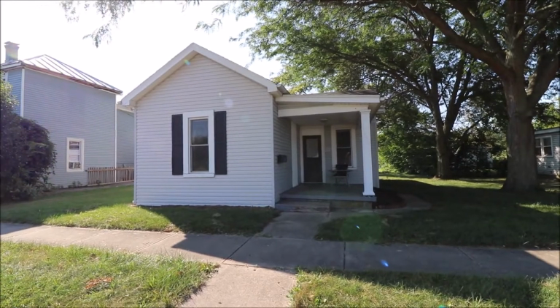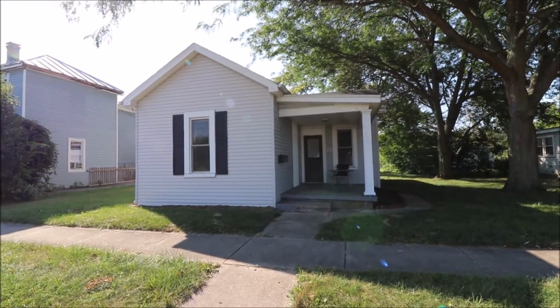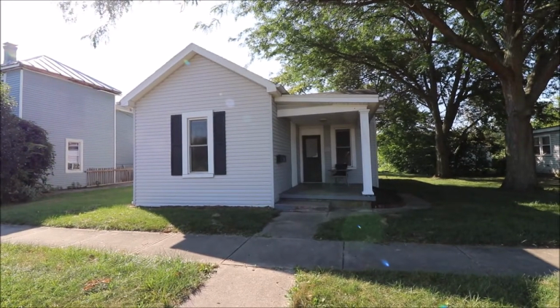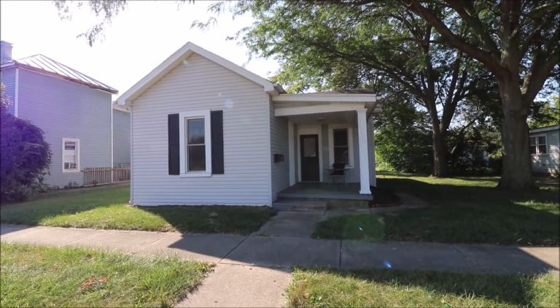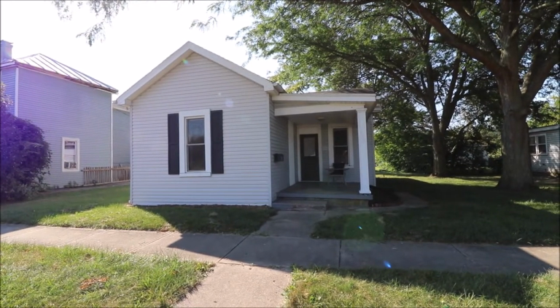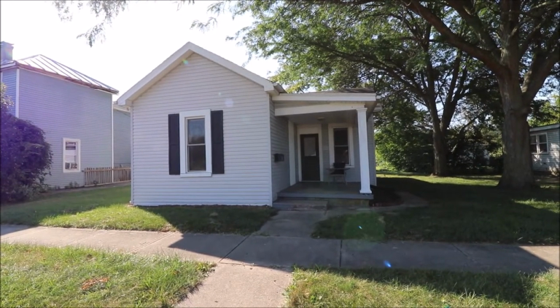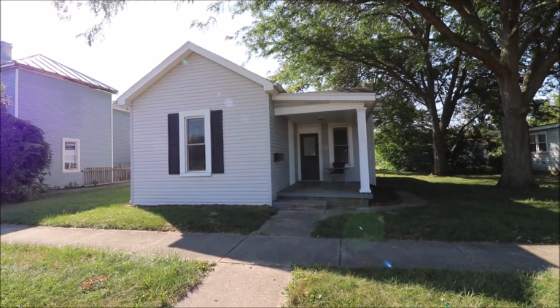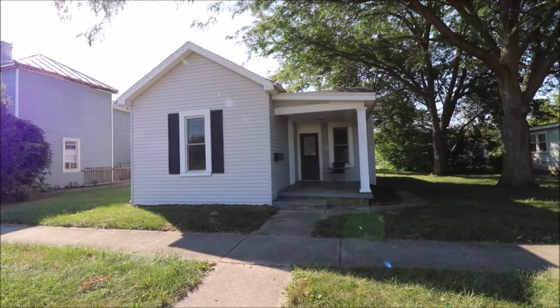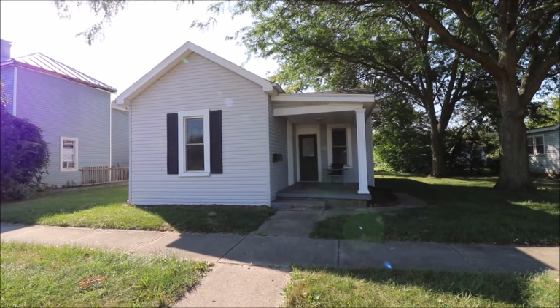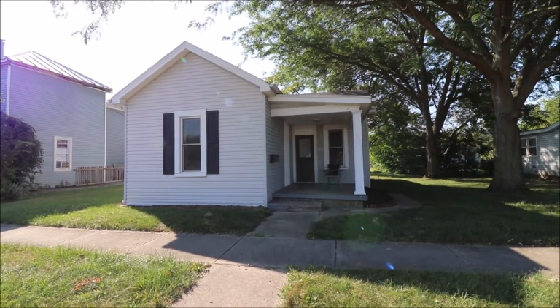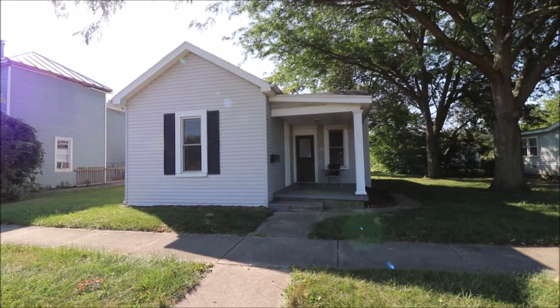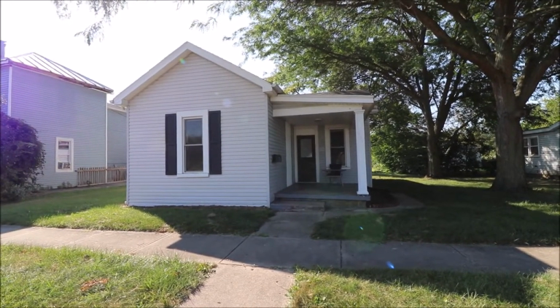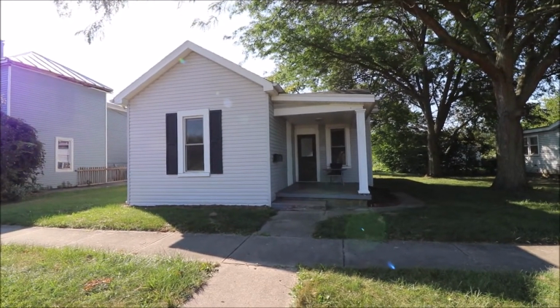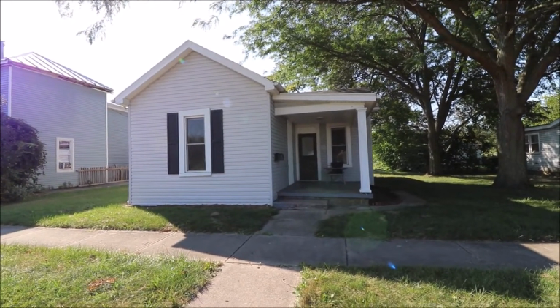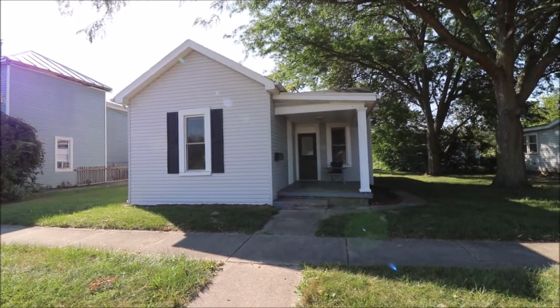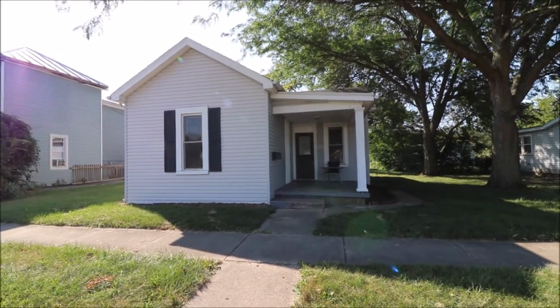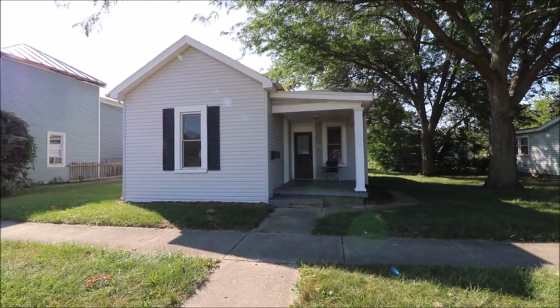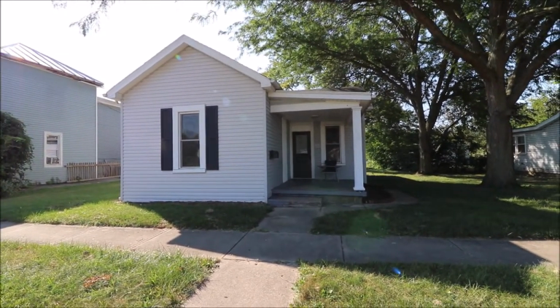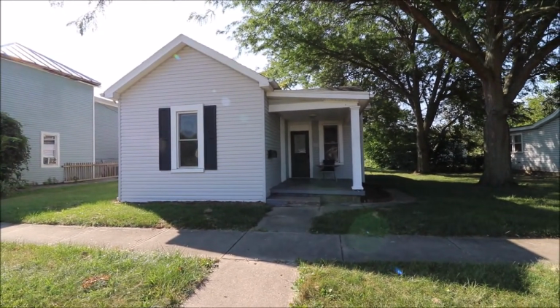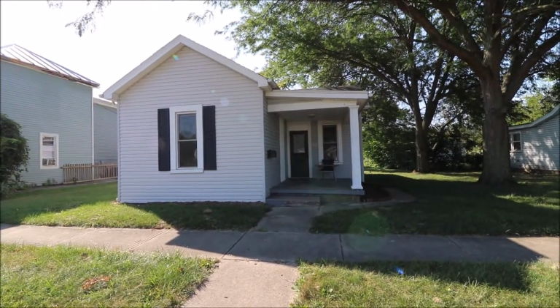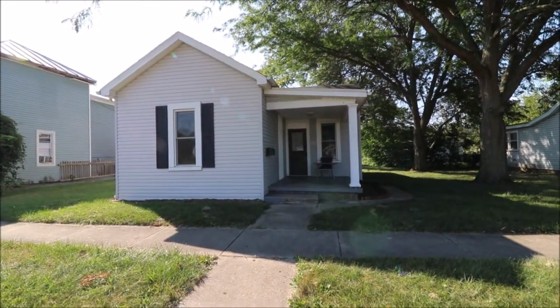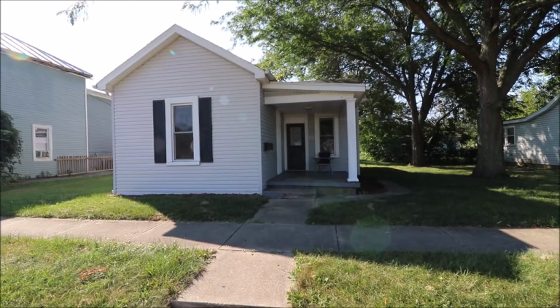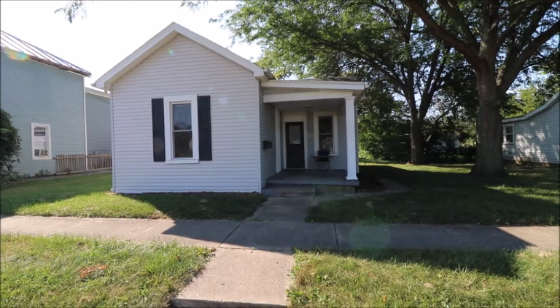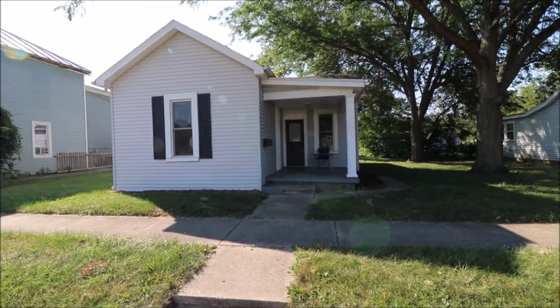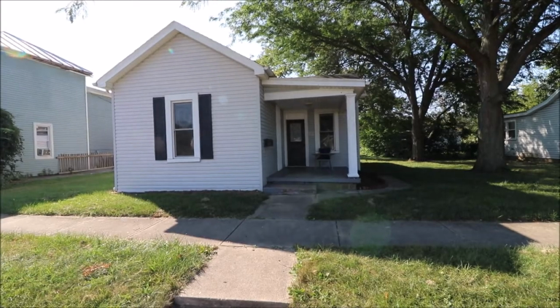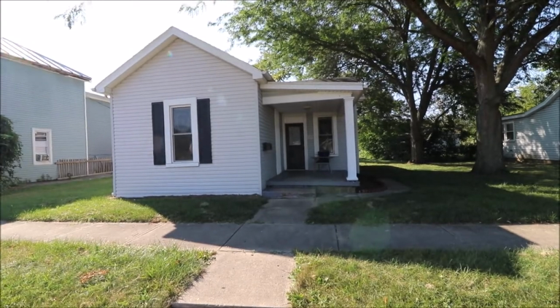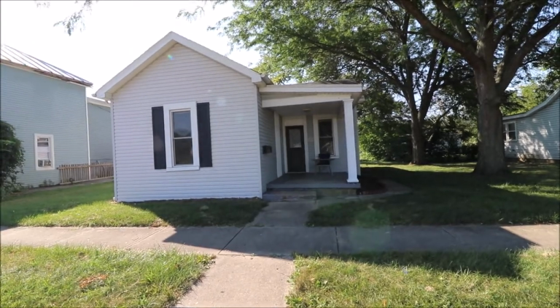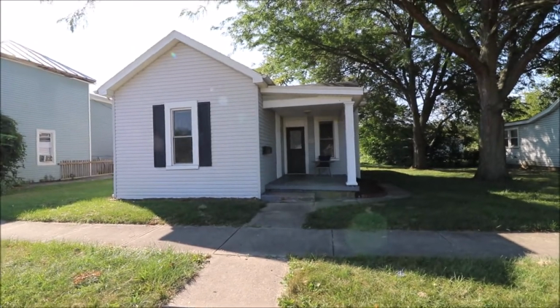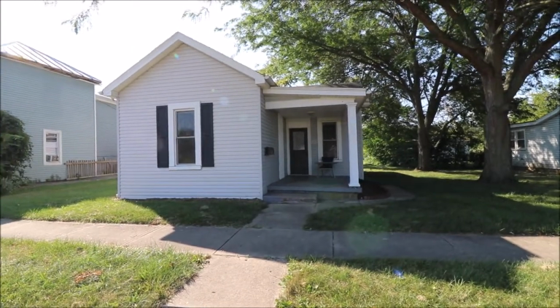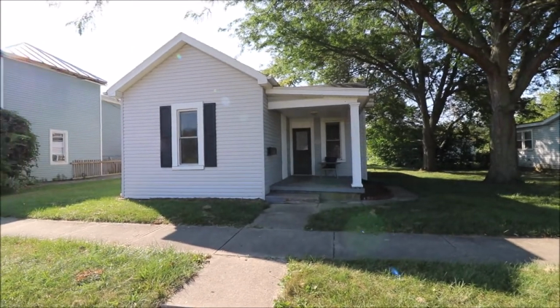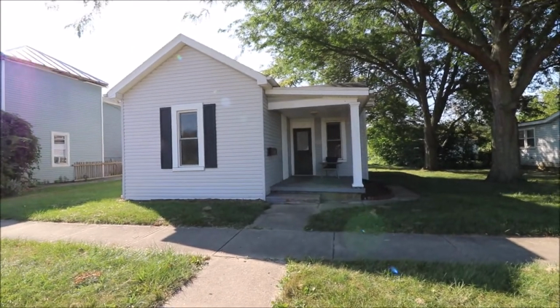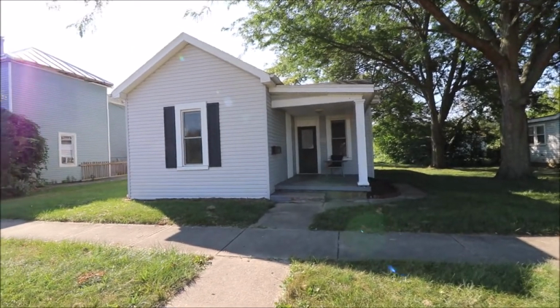This home is clean and move-in ready. It'll make a great family home. Great location.